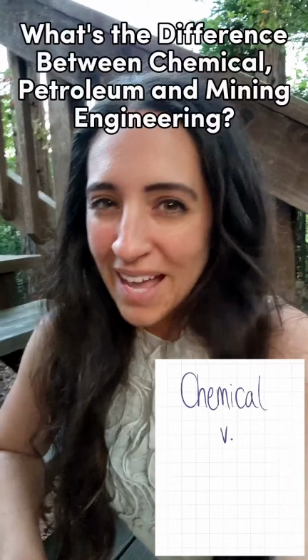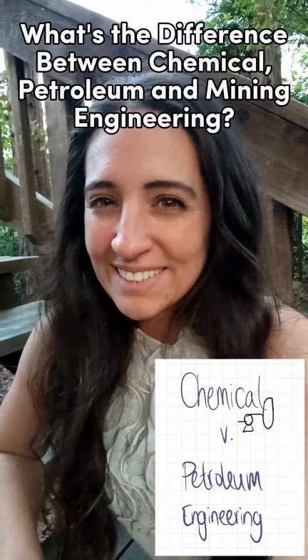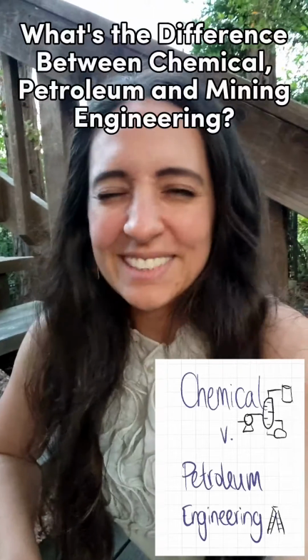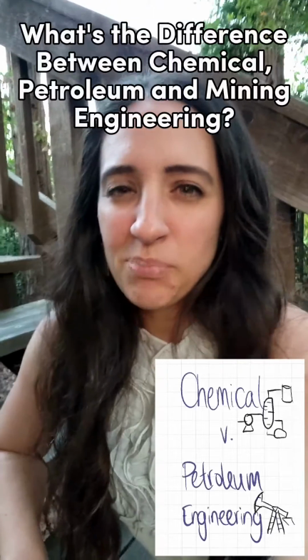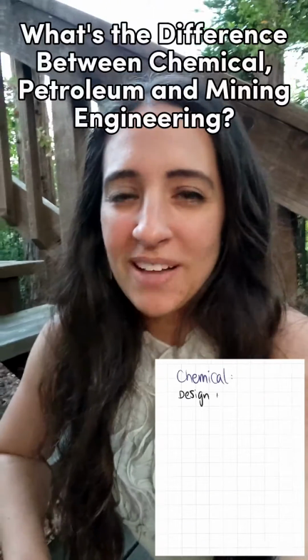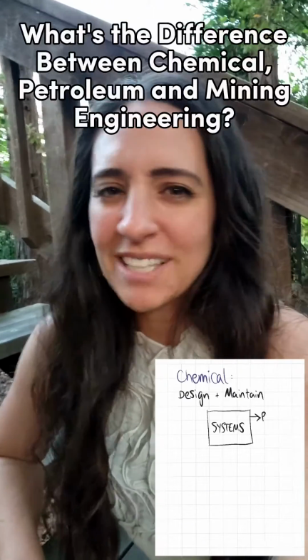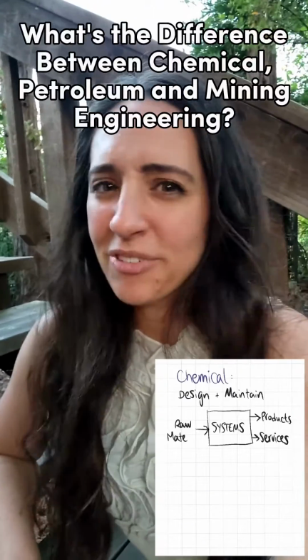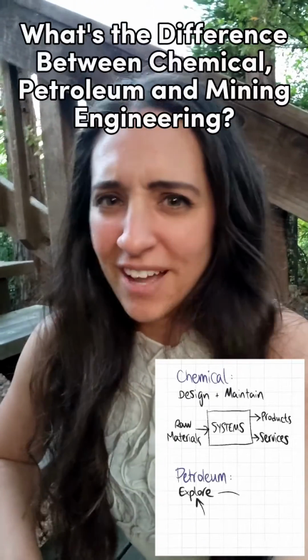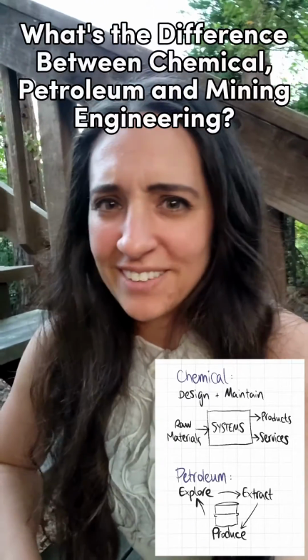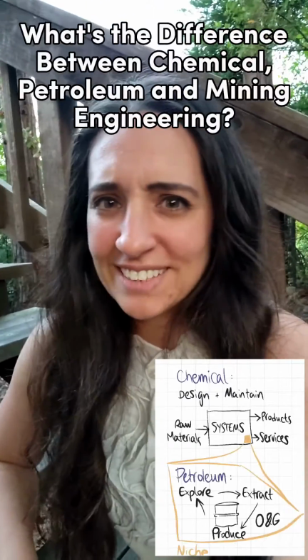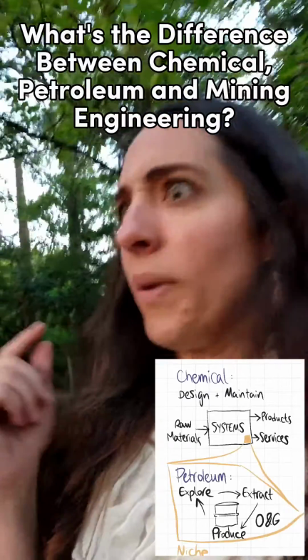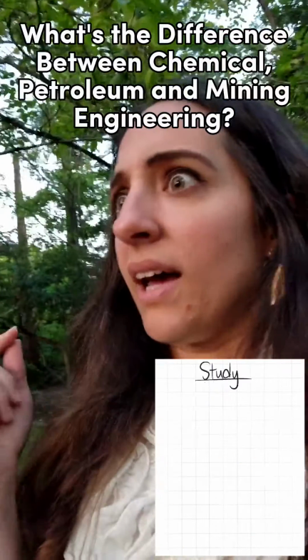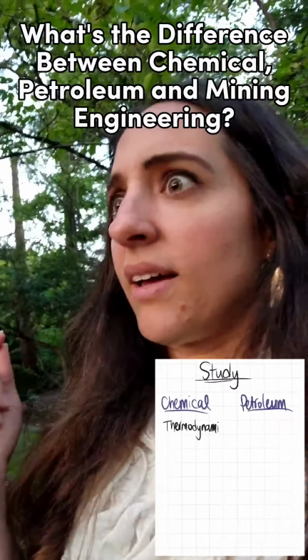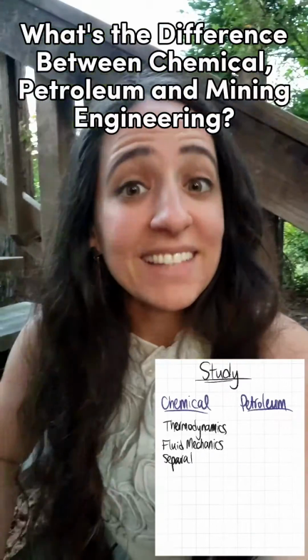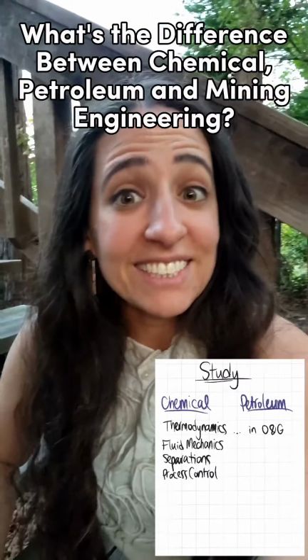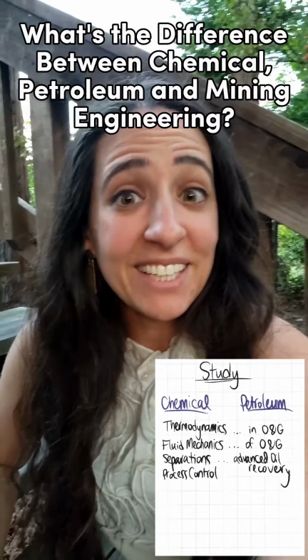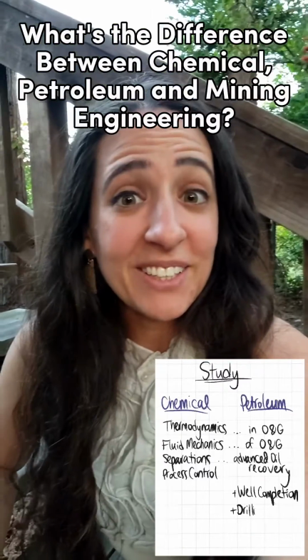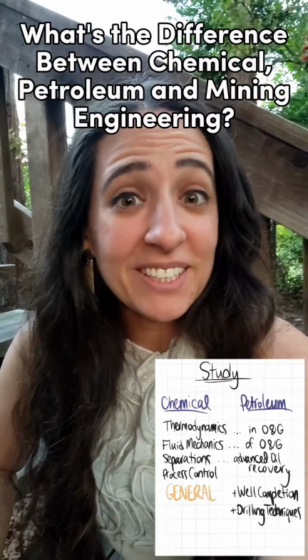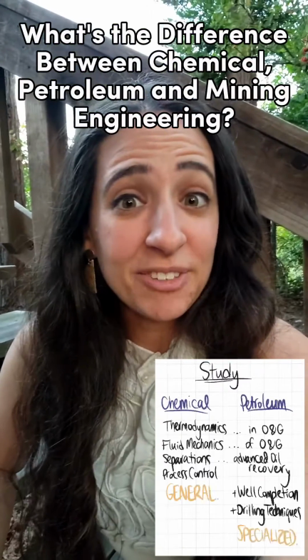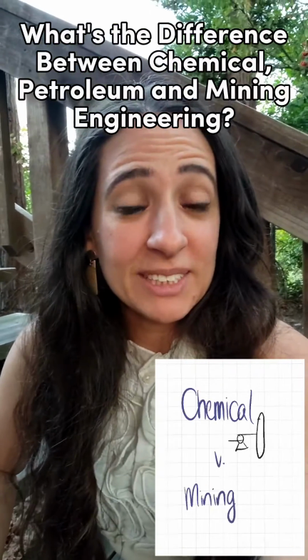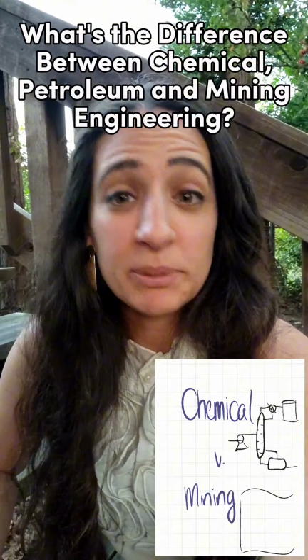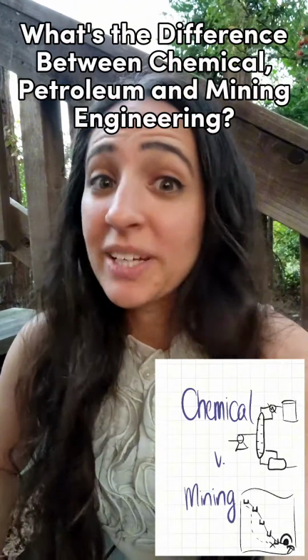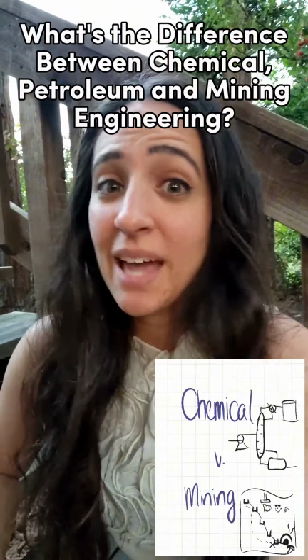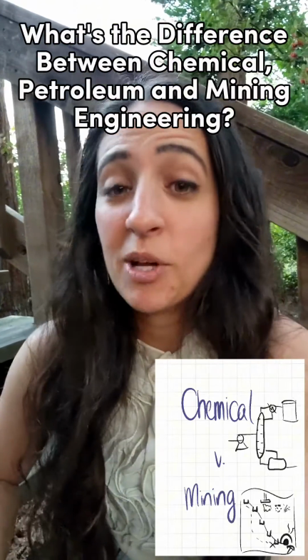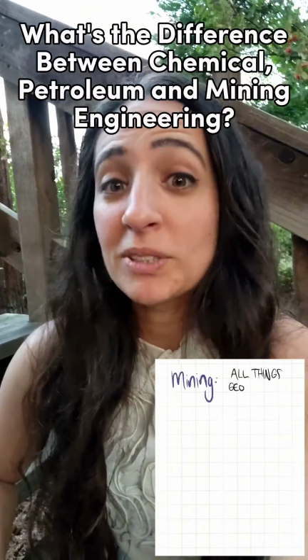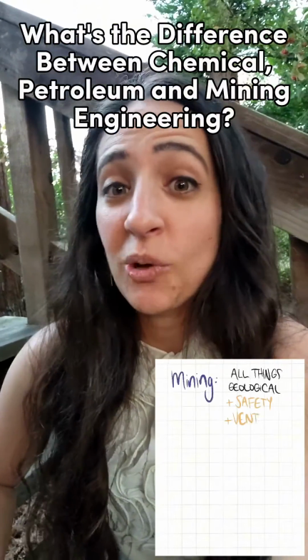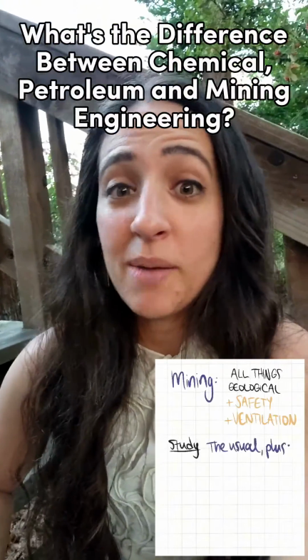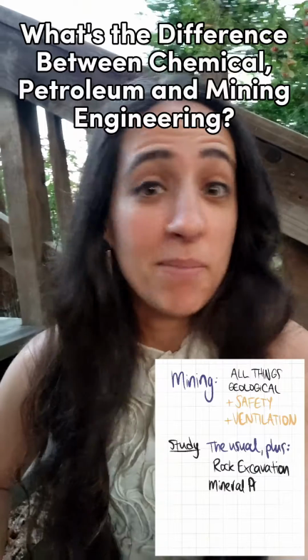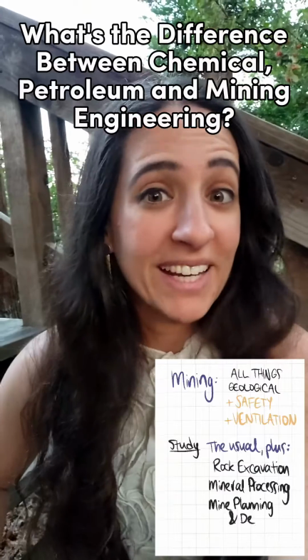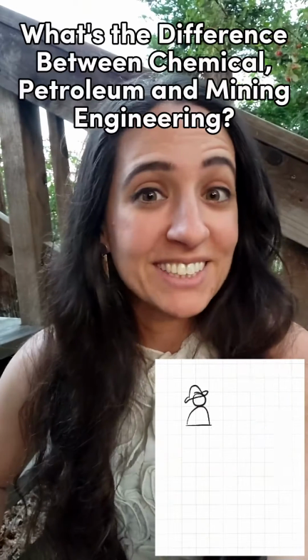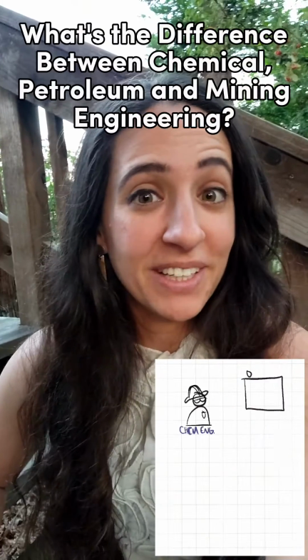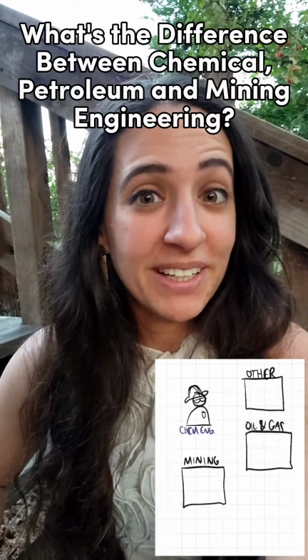Mines, deep oils and refineries. Let's take a look at the differences between chemical, petroleum and mining engineering.